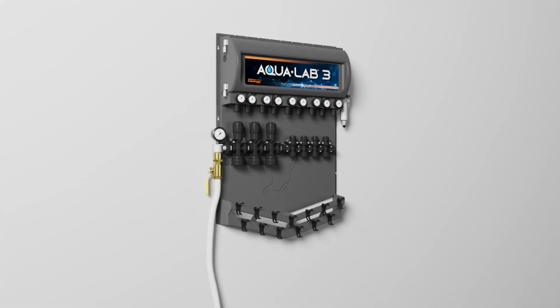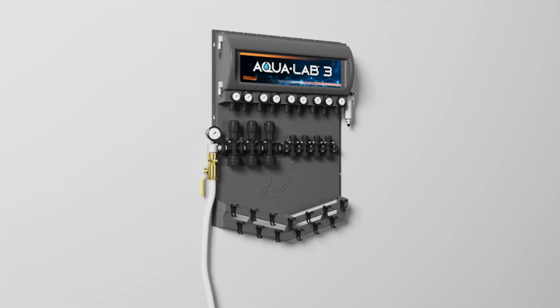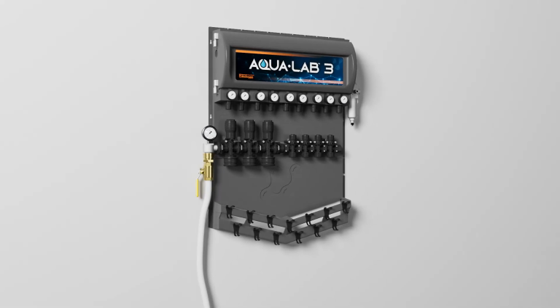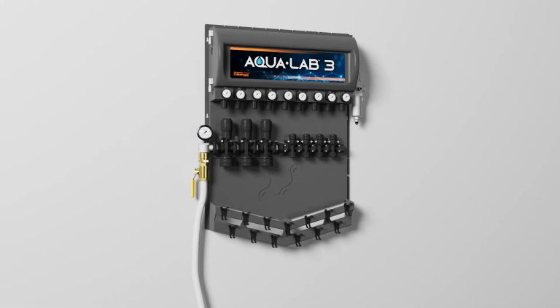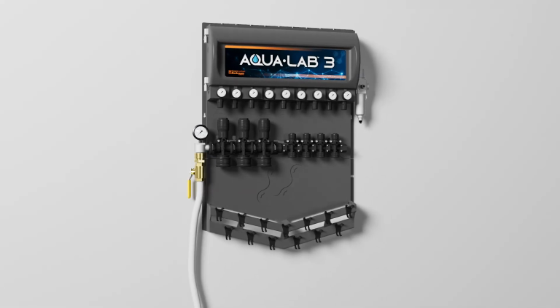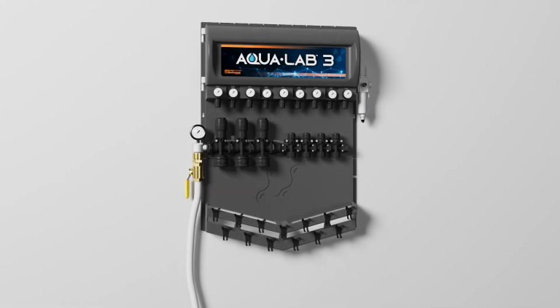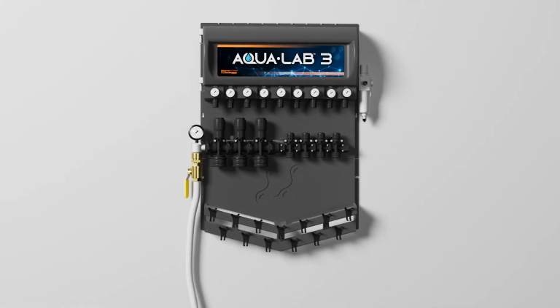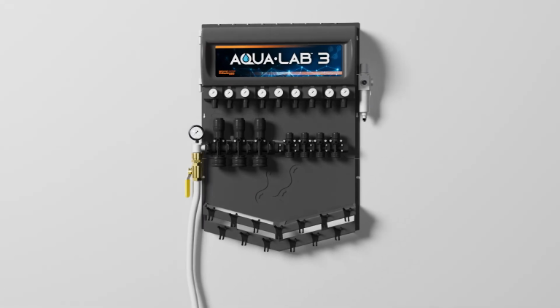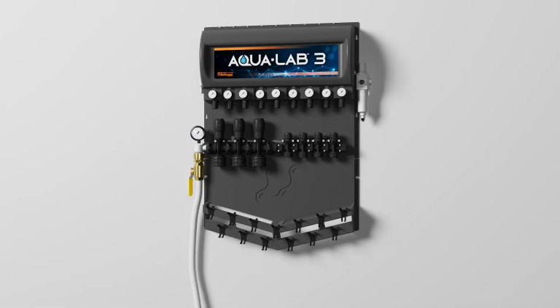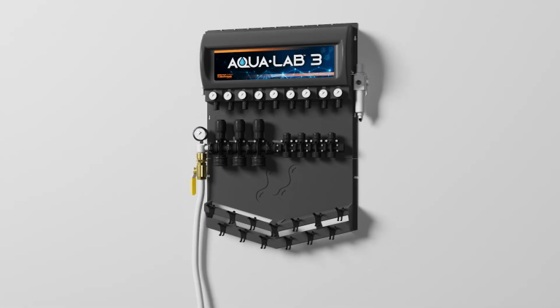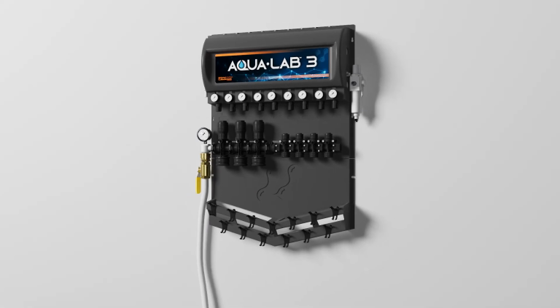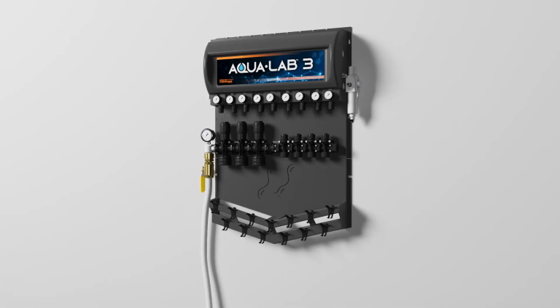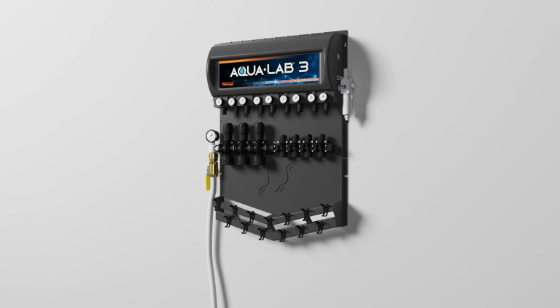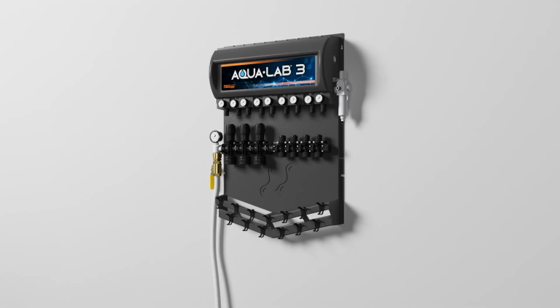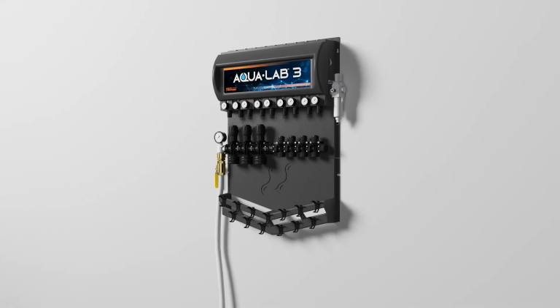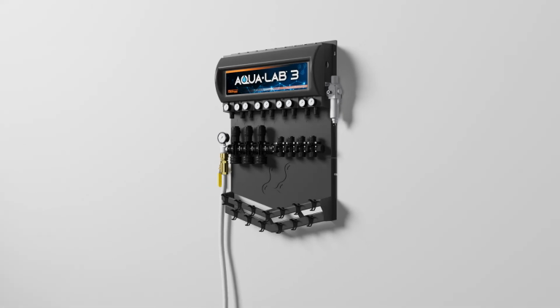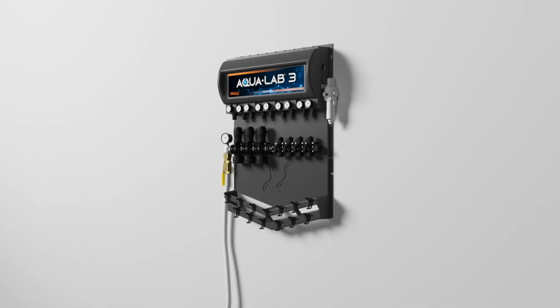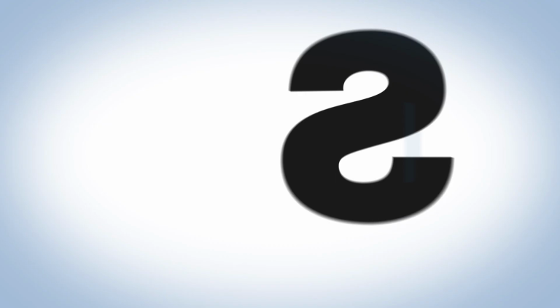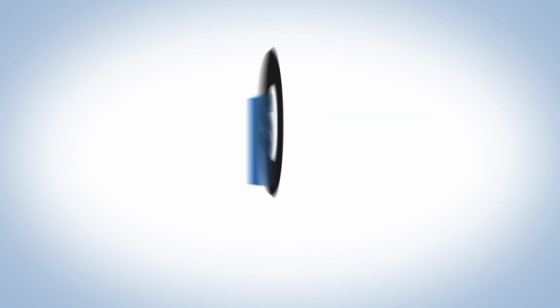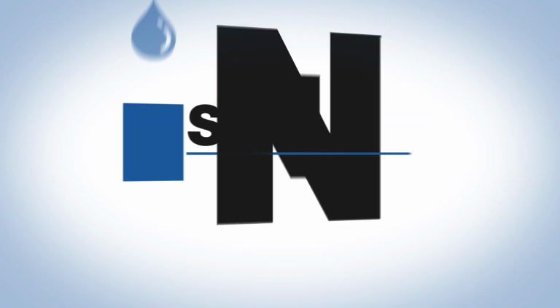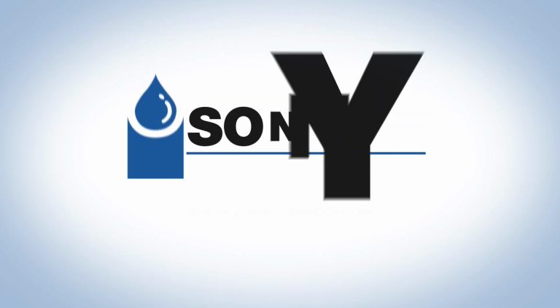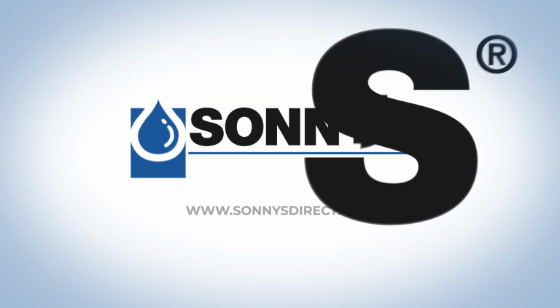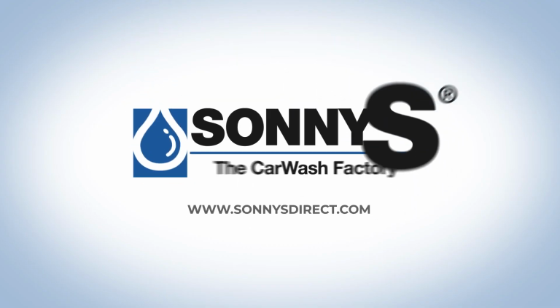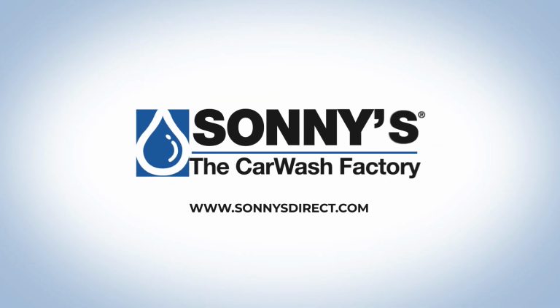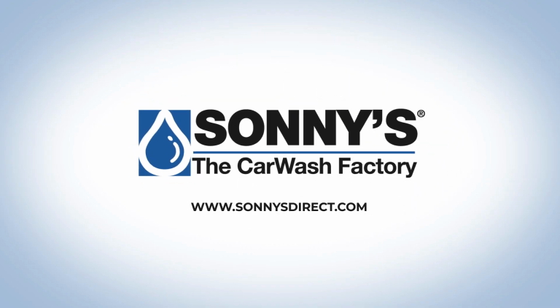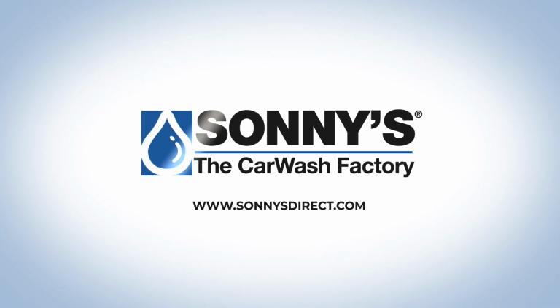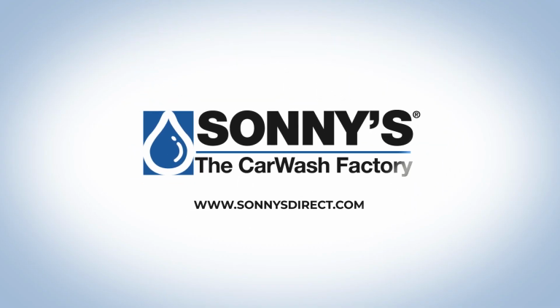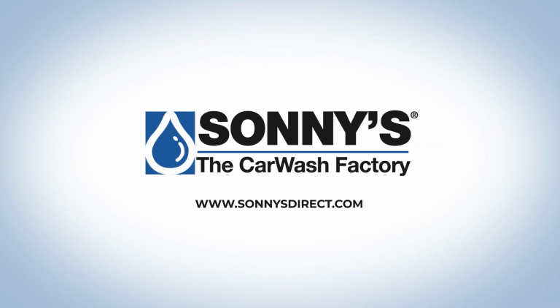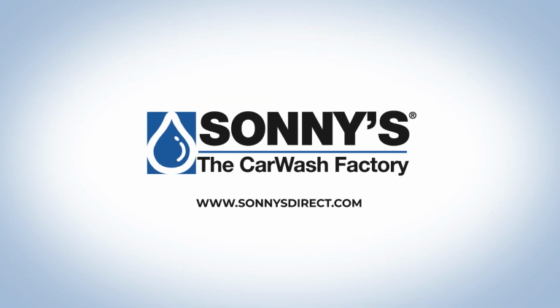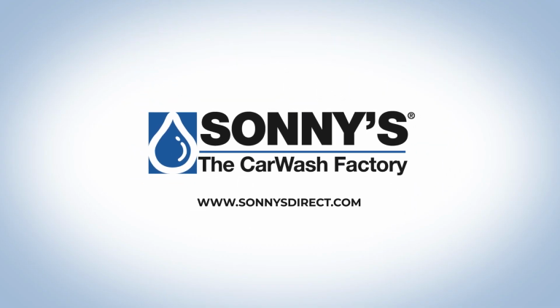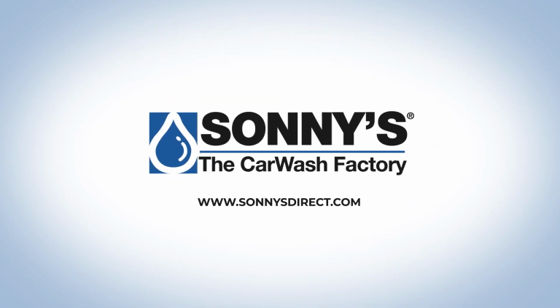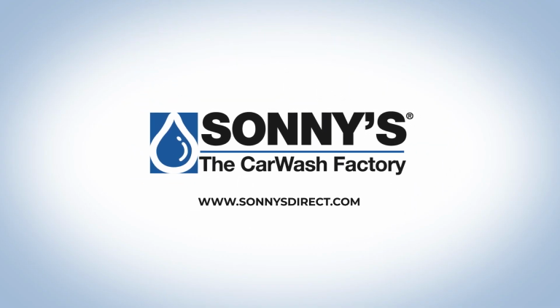The AquaLab 3 is ready to take your wash to the next level, and designed to save you time and money. Order the AquaLab 3 by Sunny's Back Room today.